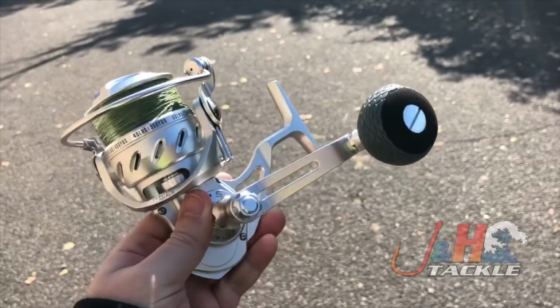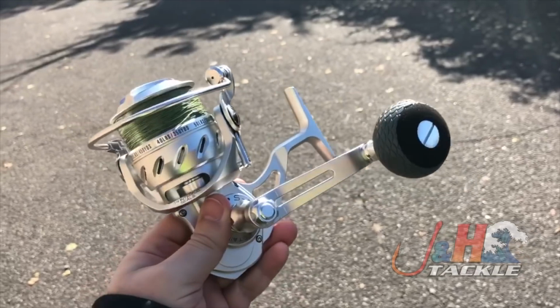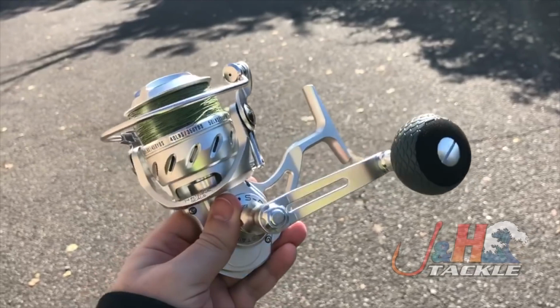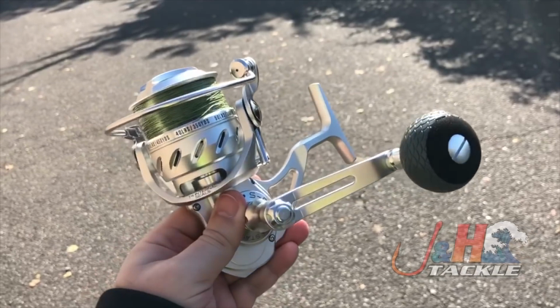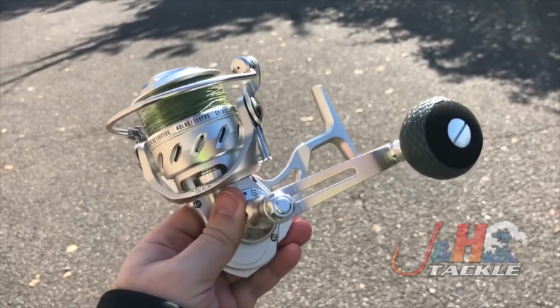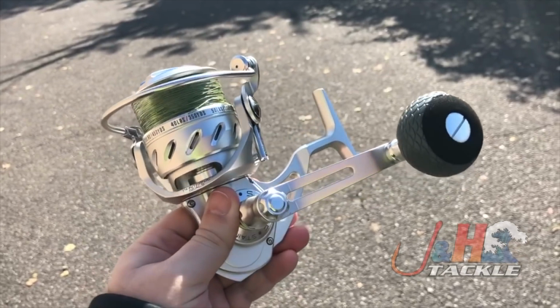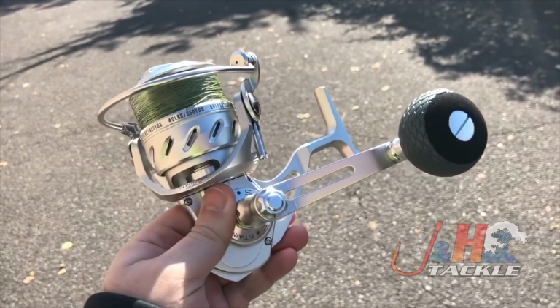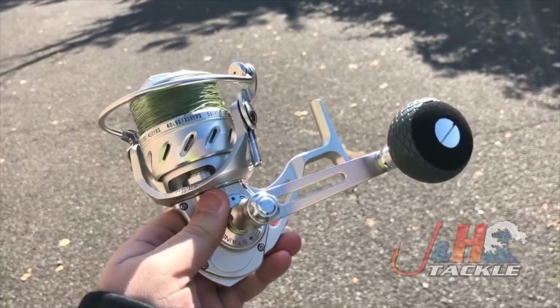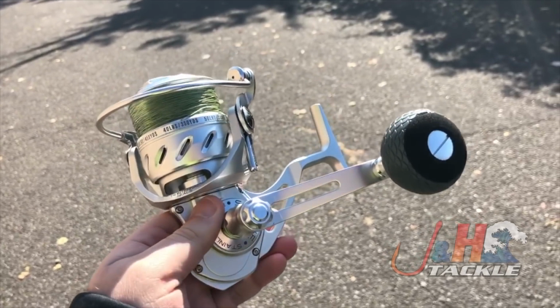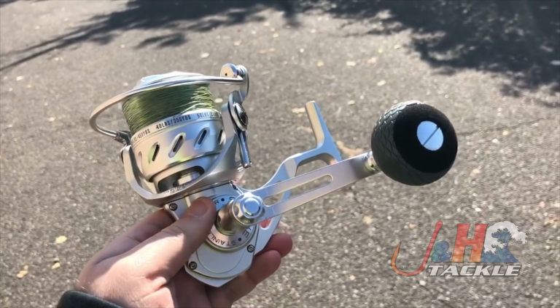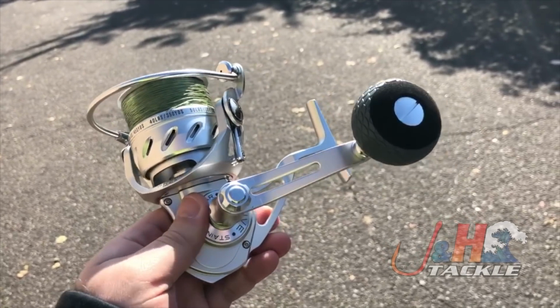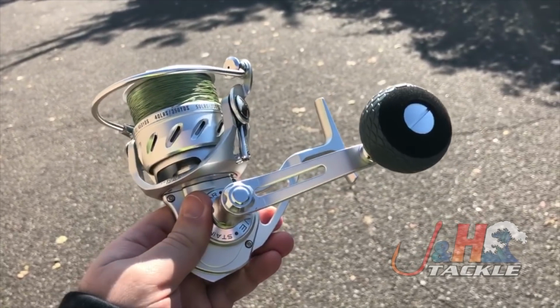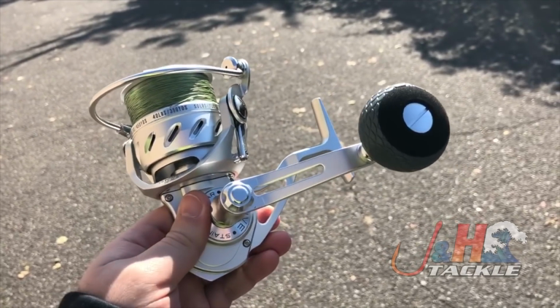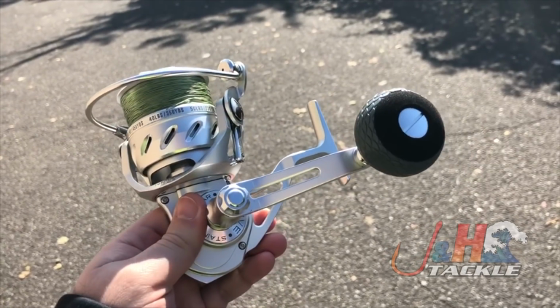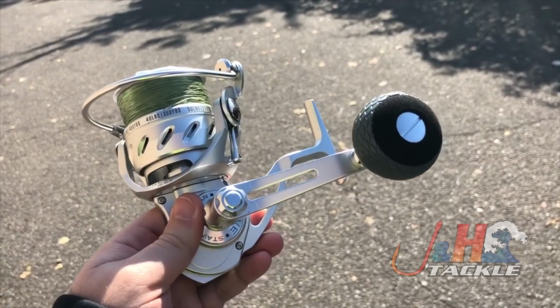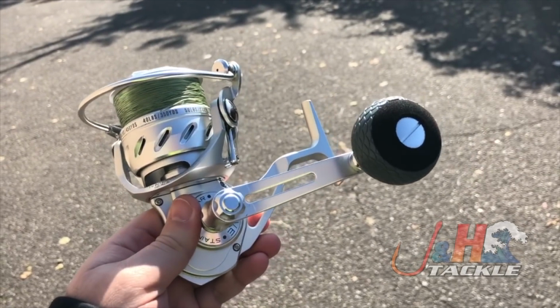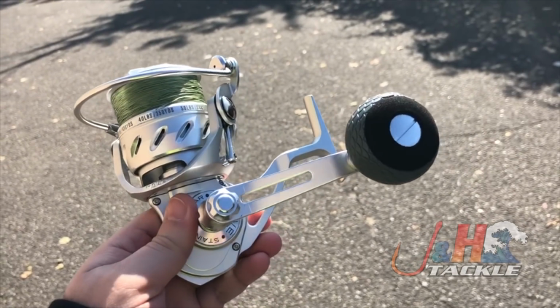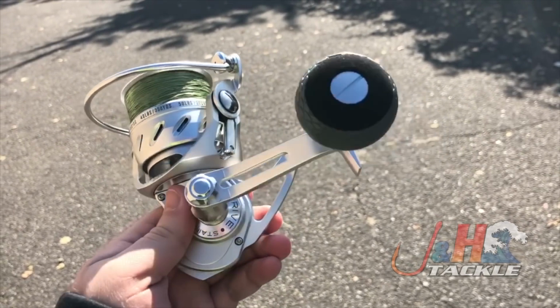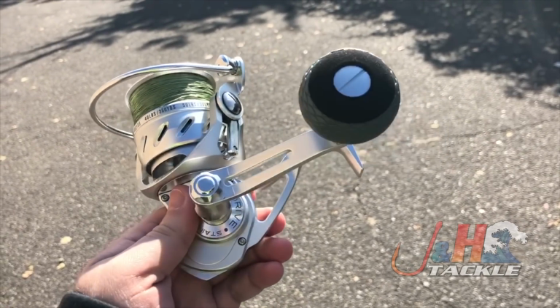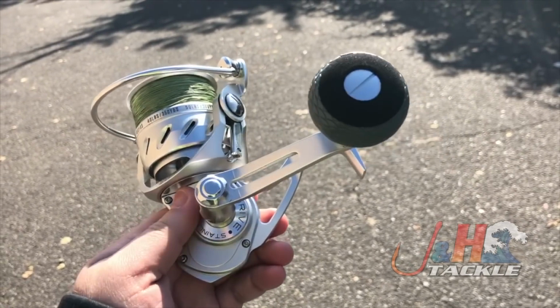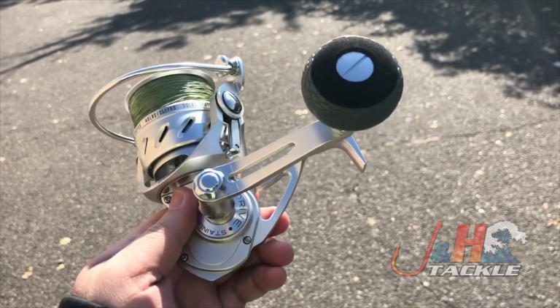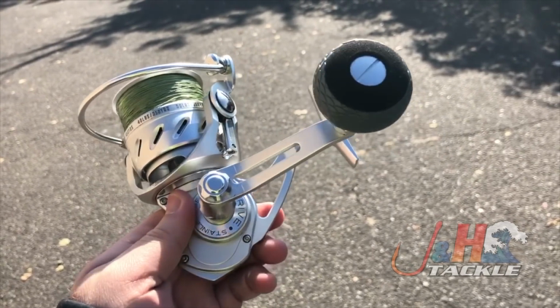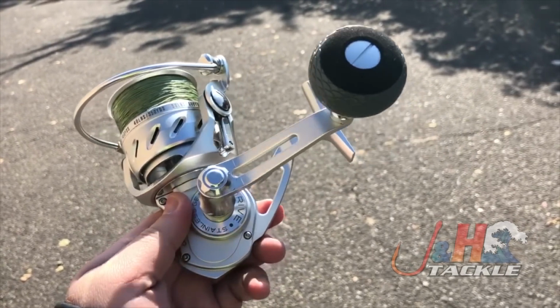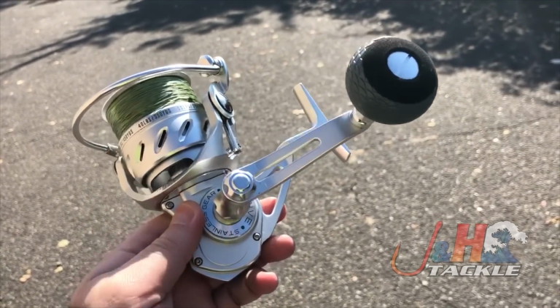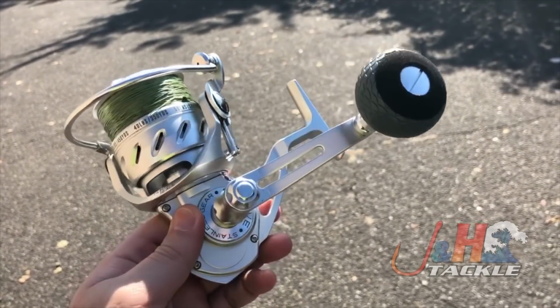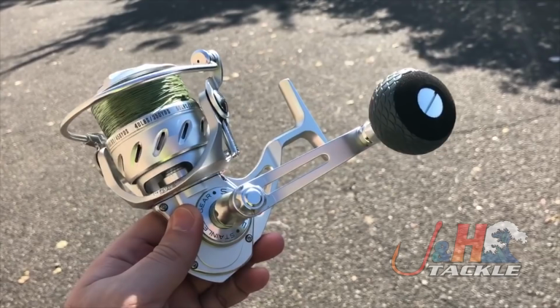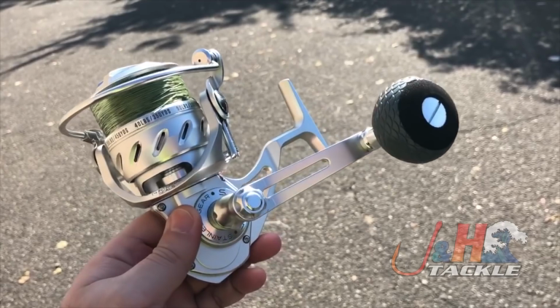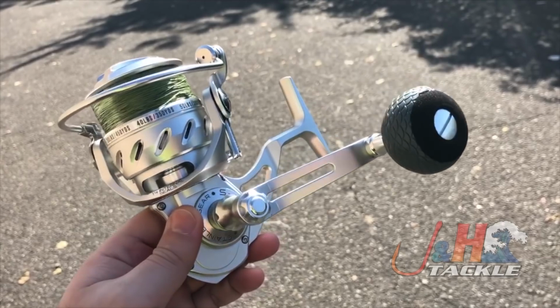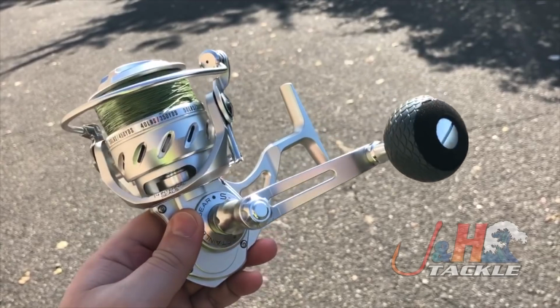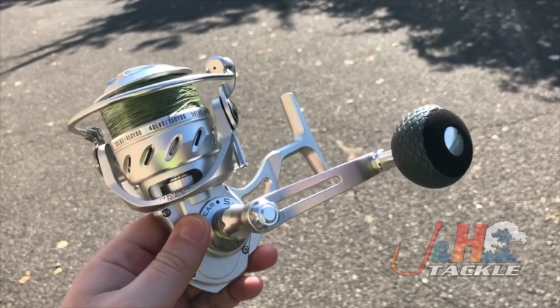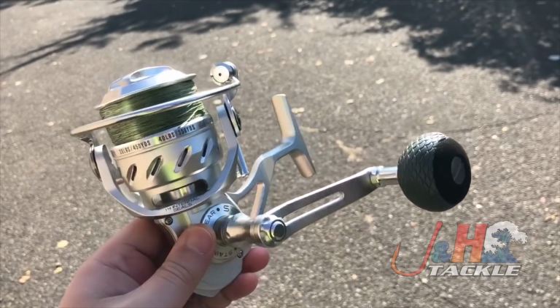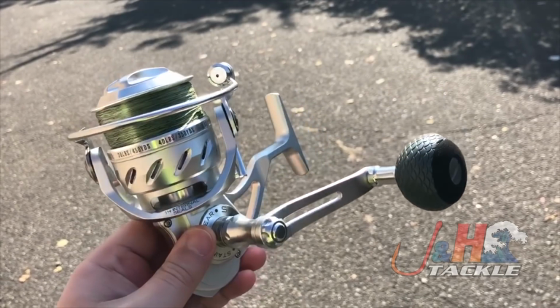We just weighed it with line, and it weighs in at just about 20 ounces. Now, that's fully spooled up, so obviously without line it's gonna weigh a little bit less.